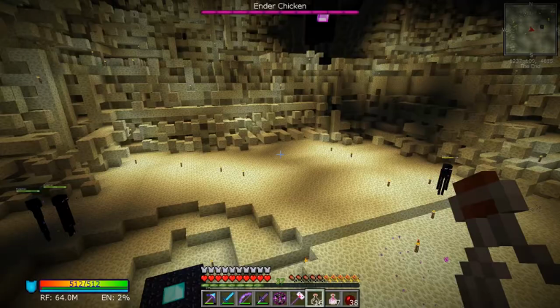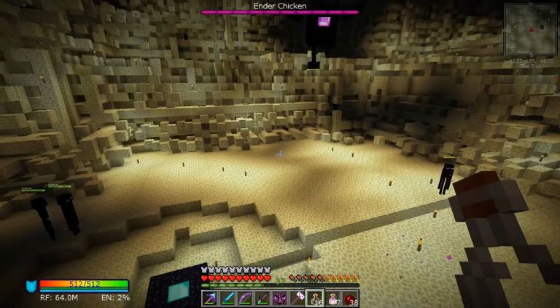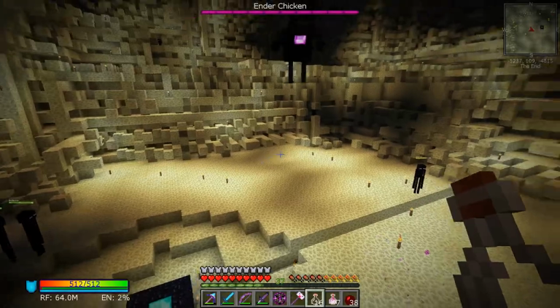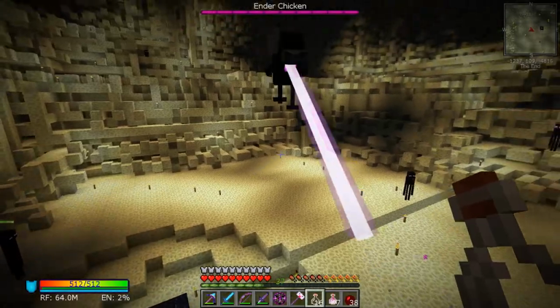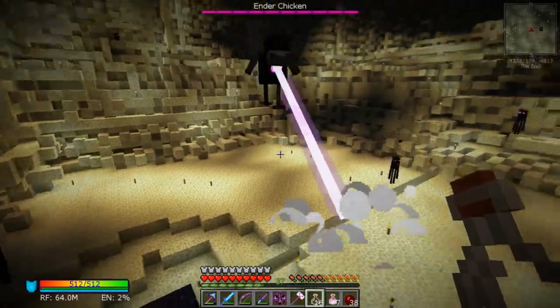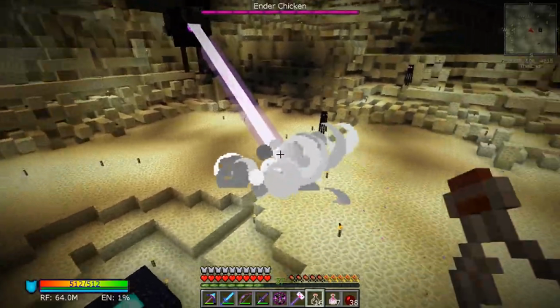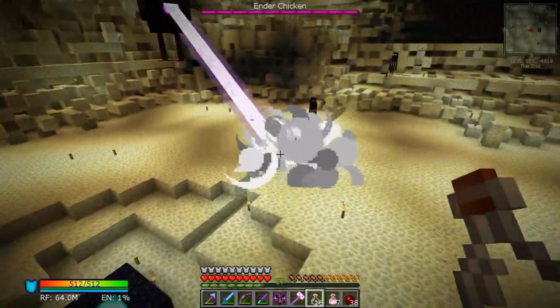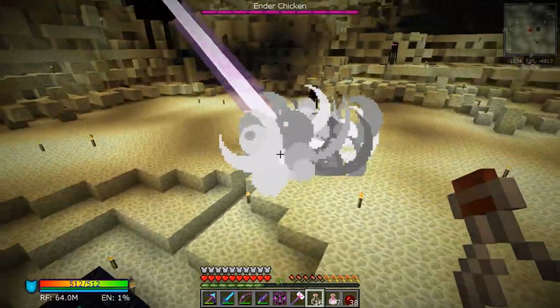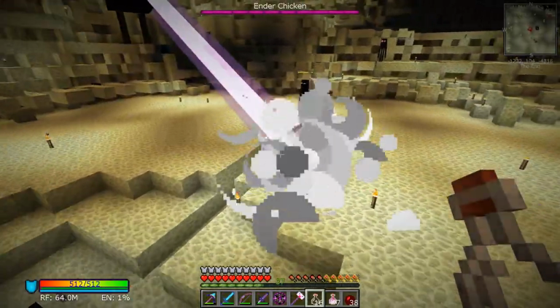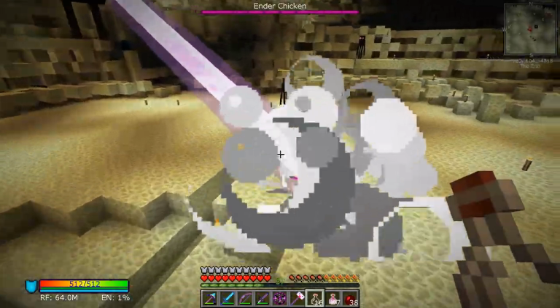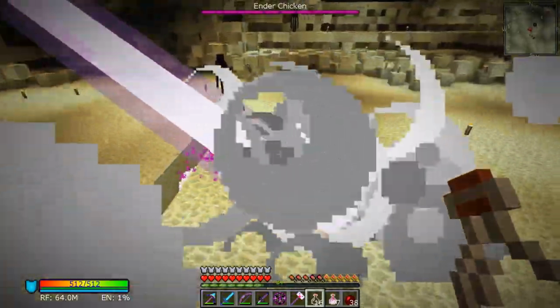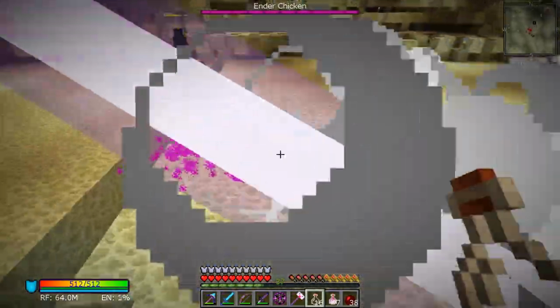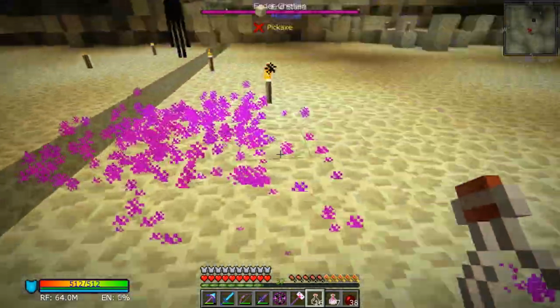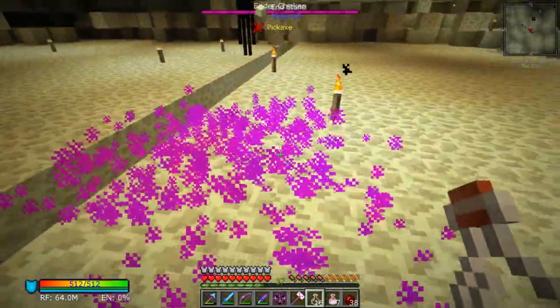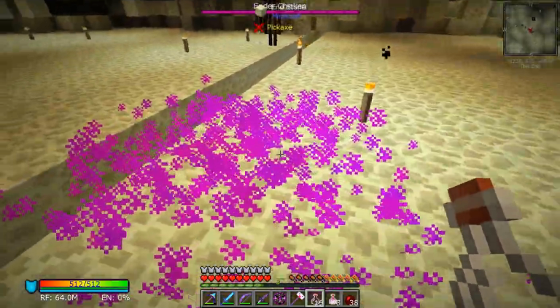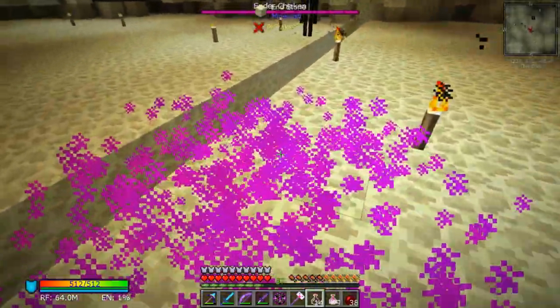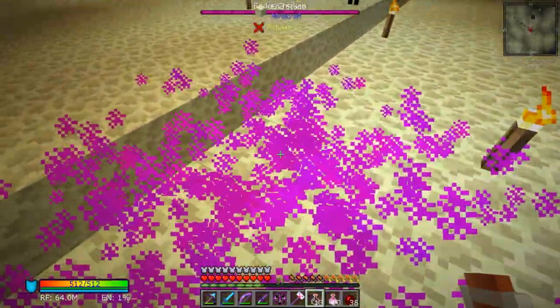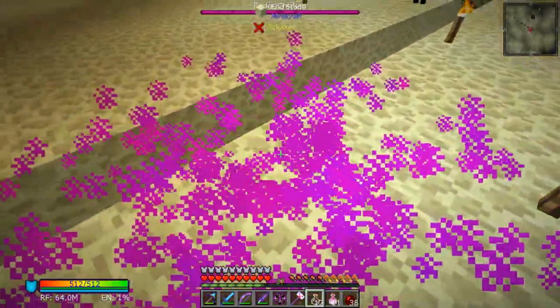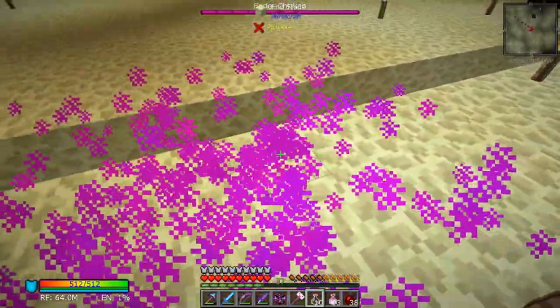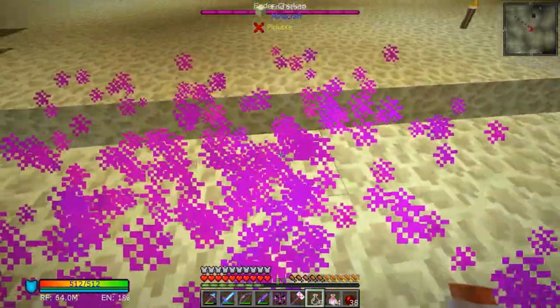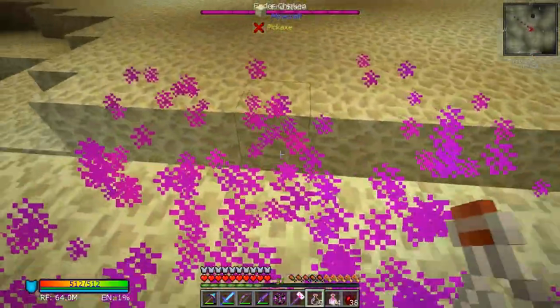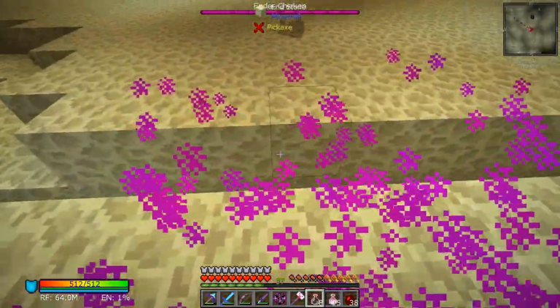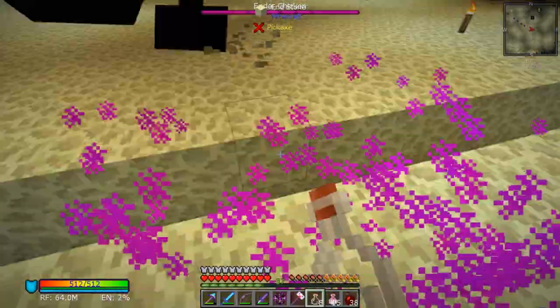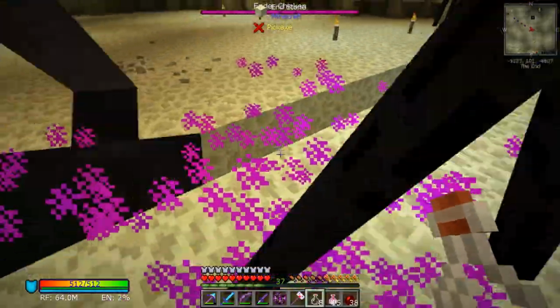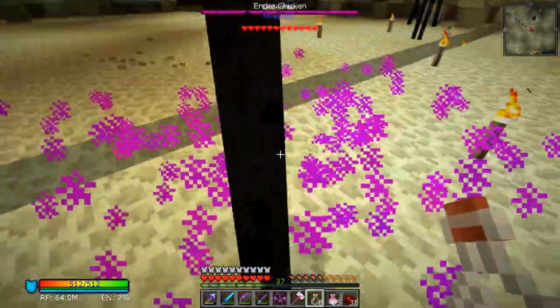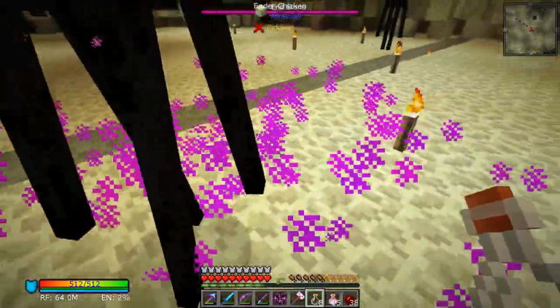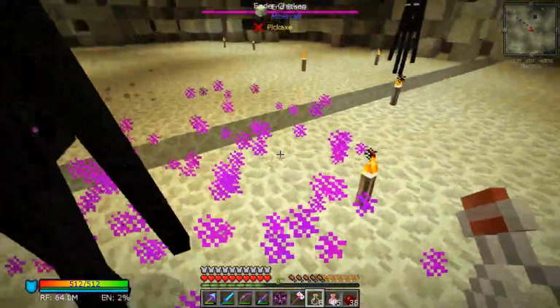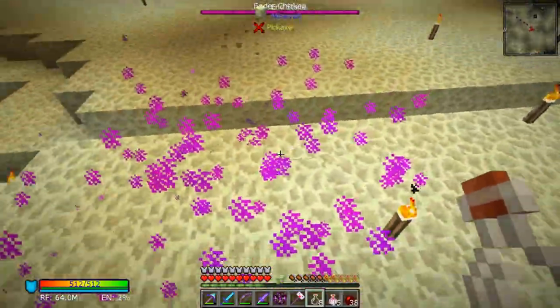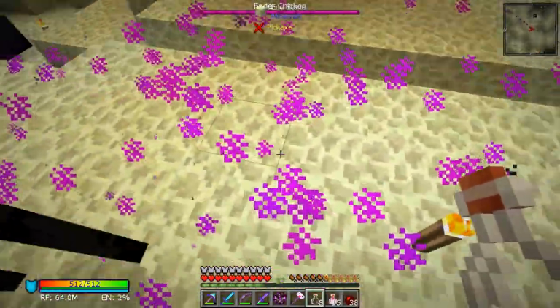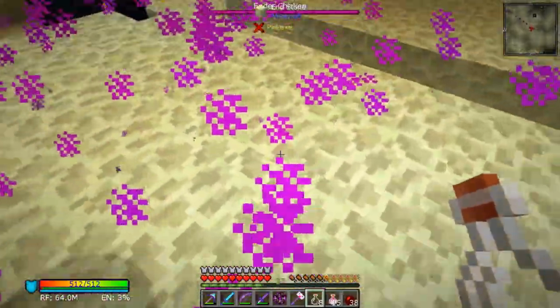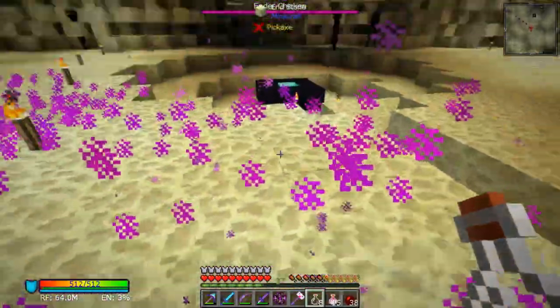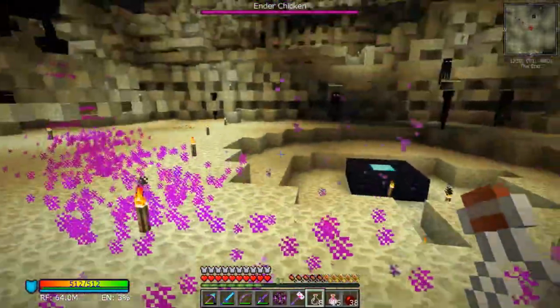Just use your empty bottles on it and you collect dragon's breath just like that. It's pretty quick and easy, not too bad. You can examine the residues real quick — I'm not sure if I can use them.